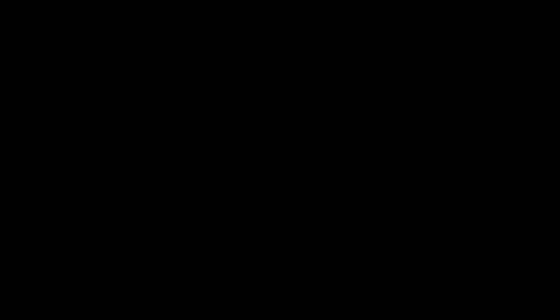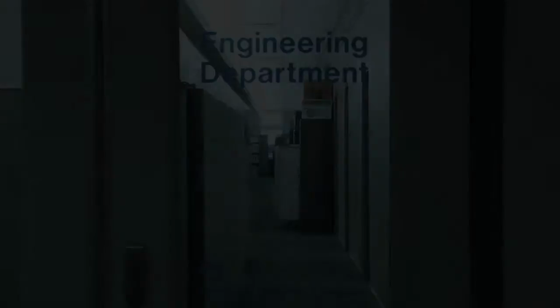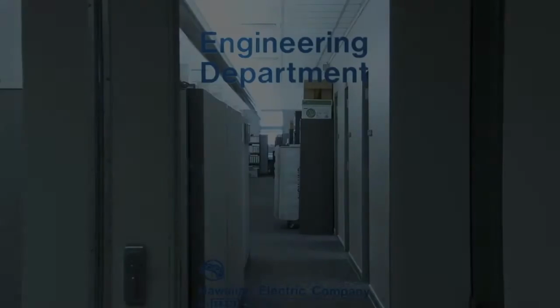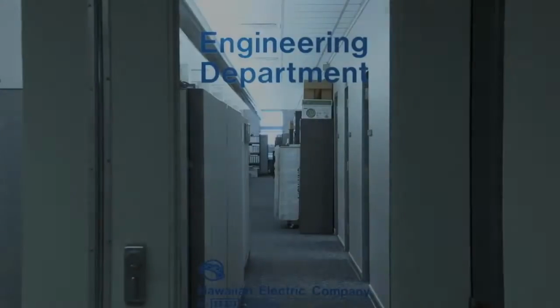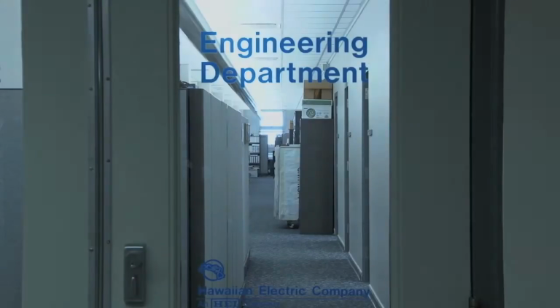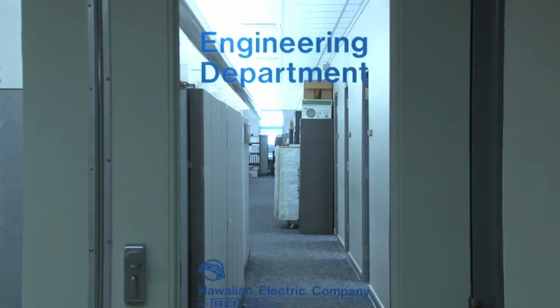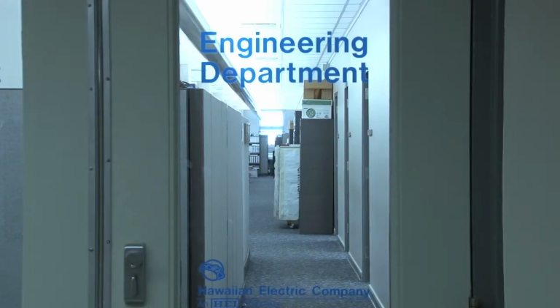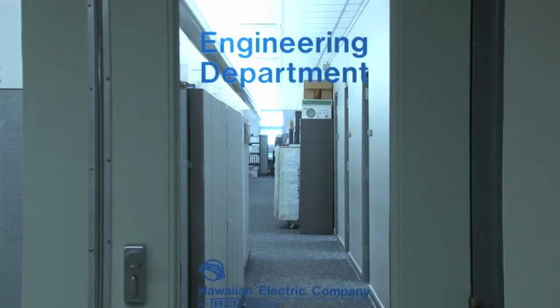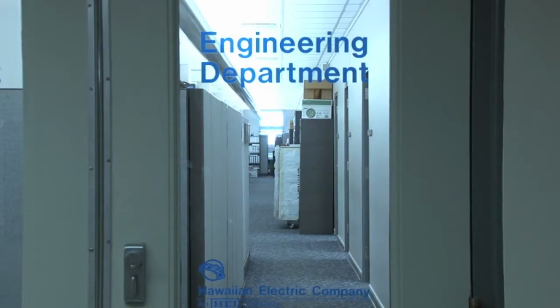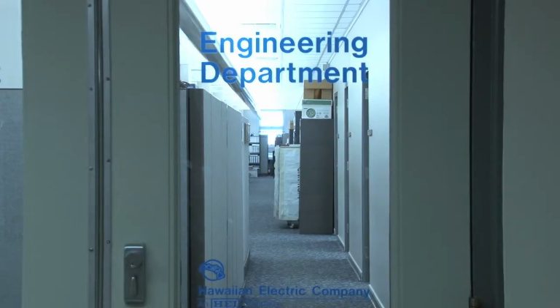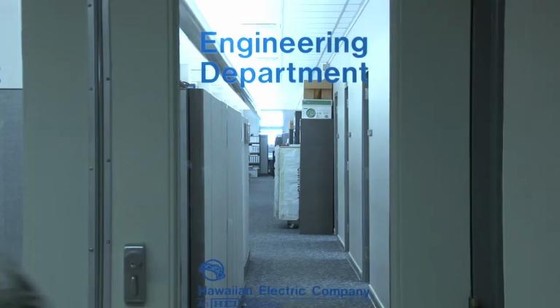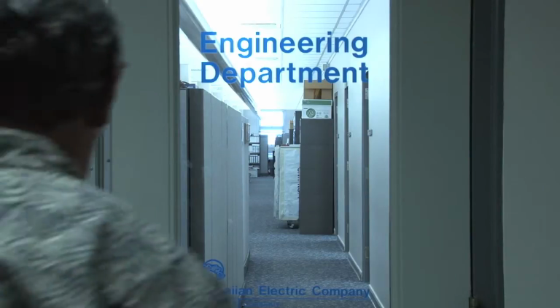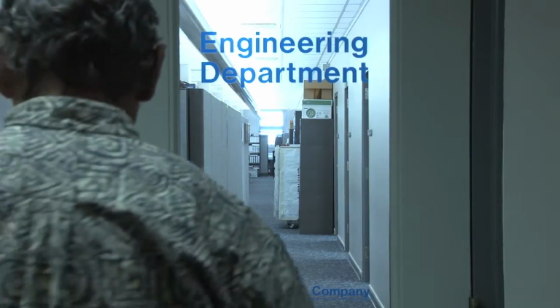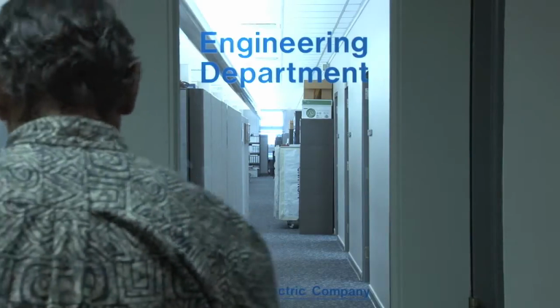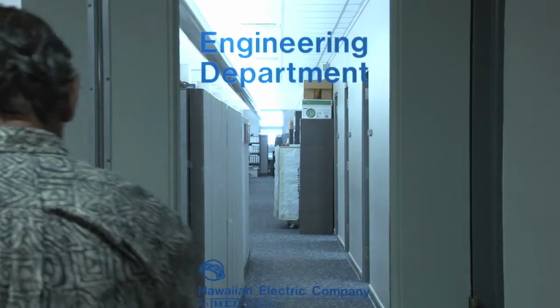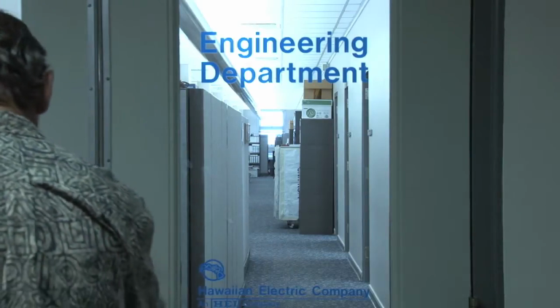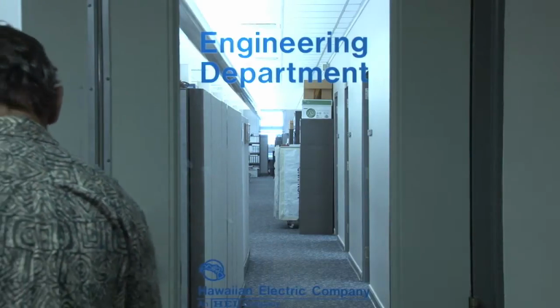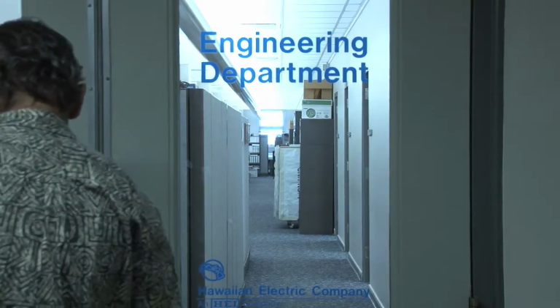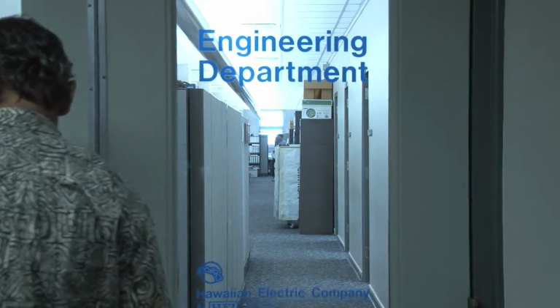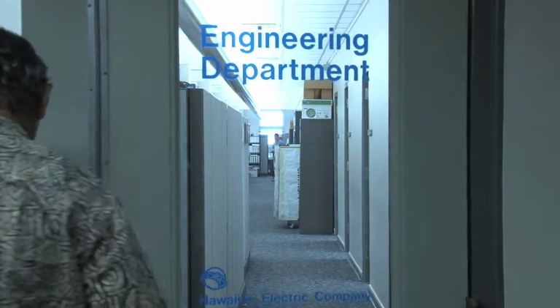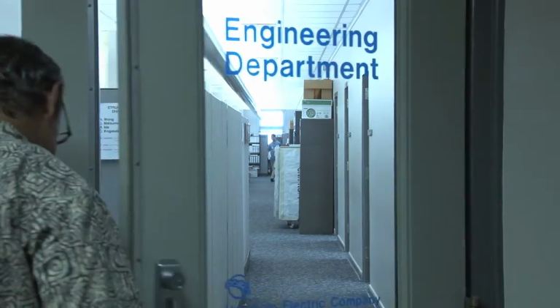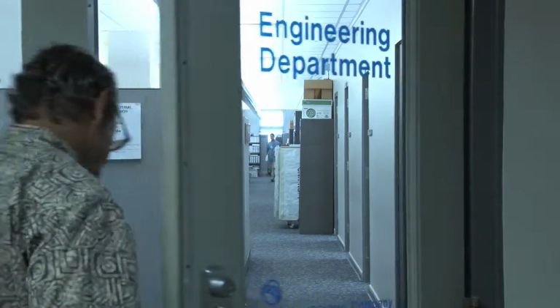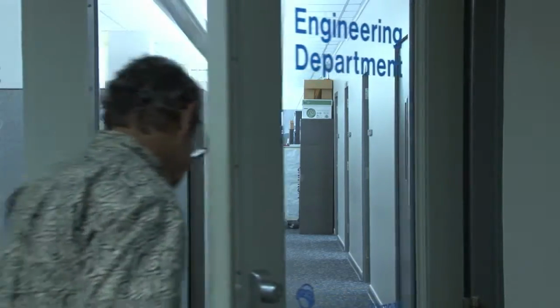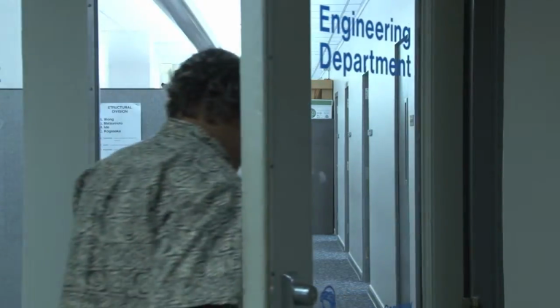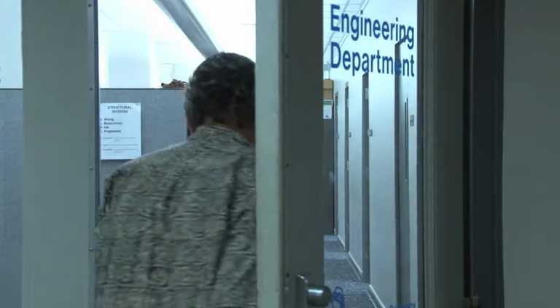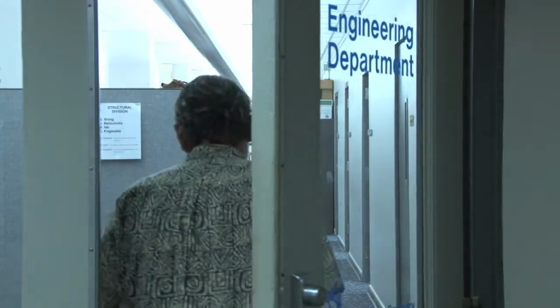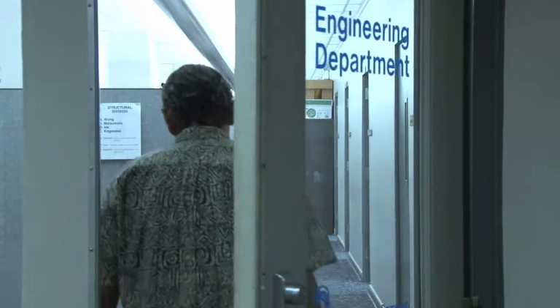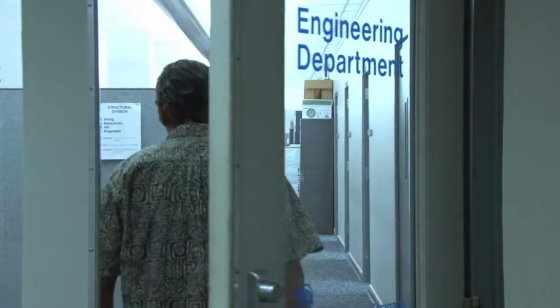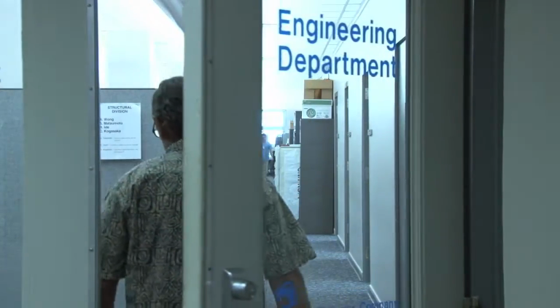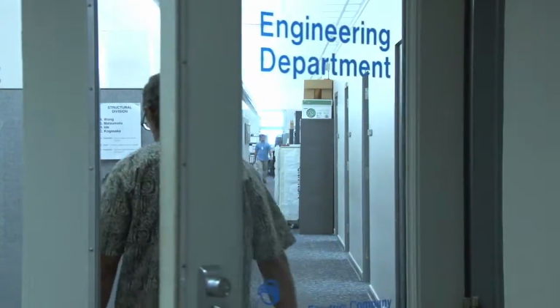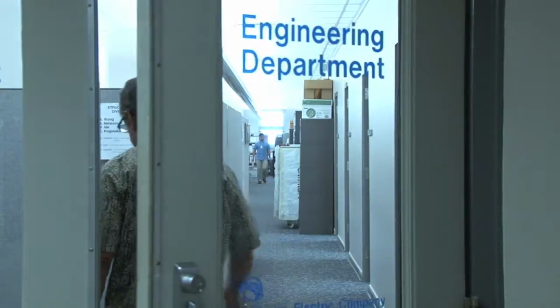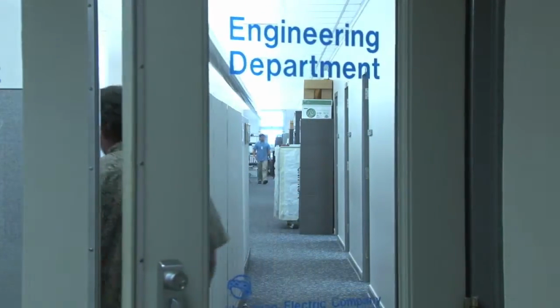First, let's take a look at what is involved in the construction of a new structure. It all starts here, at Engineering.